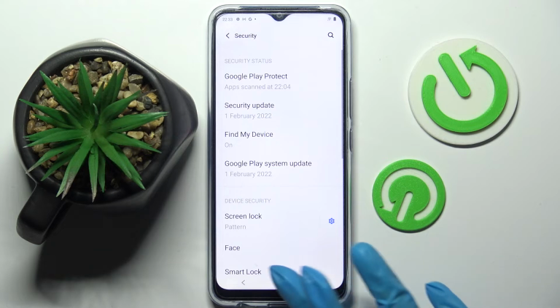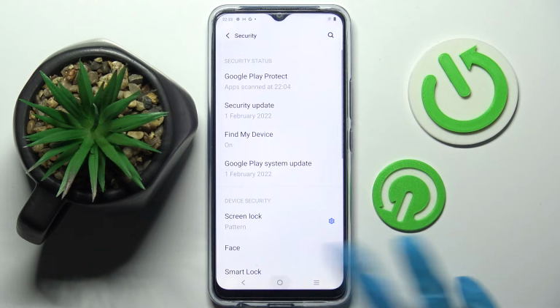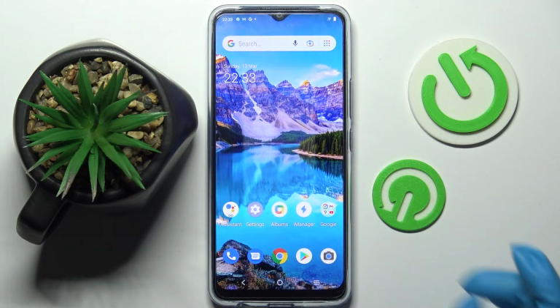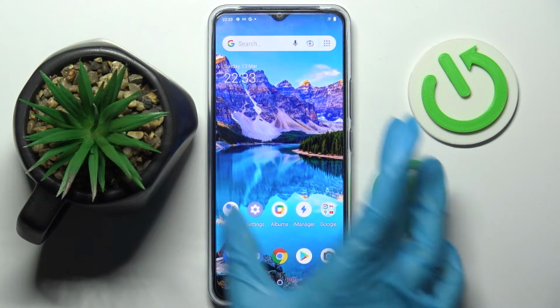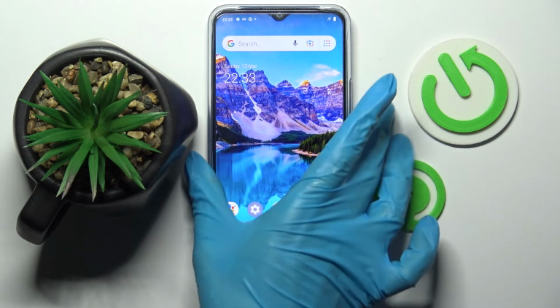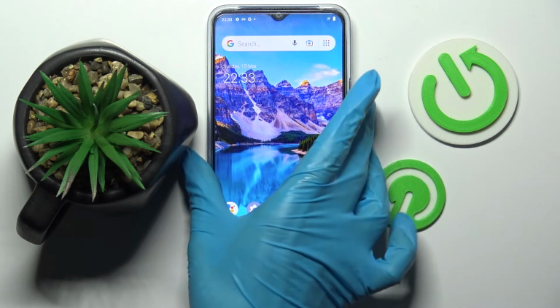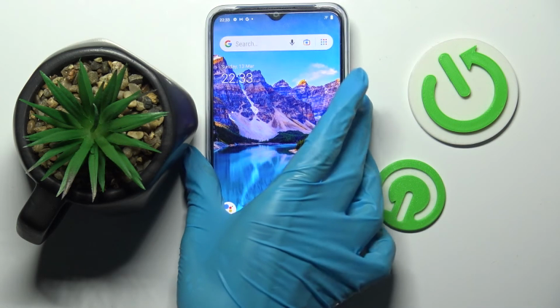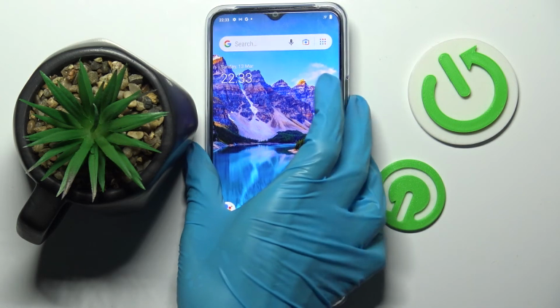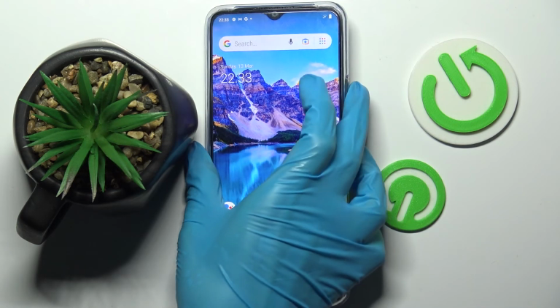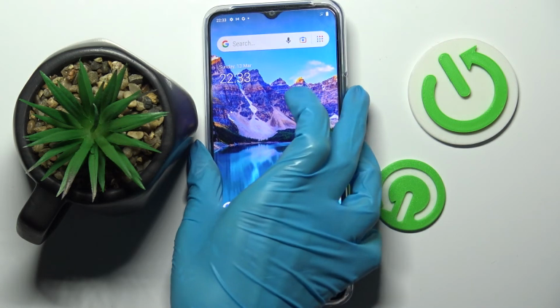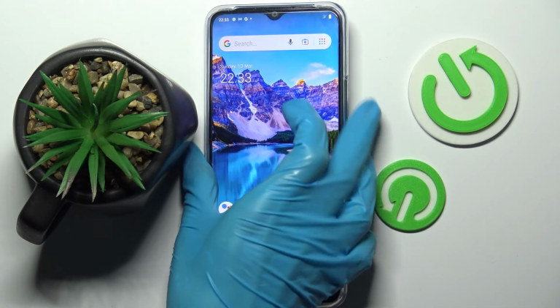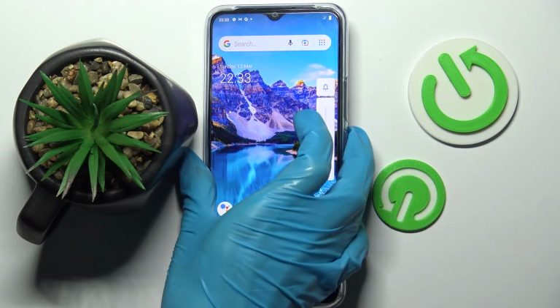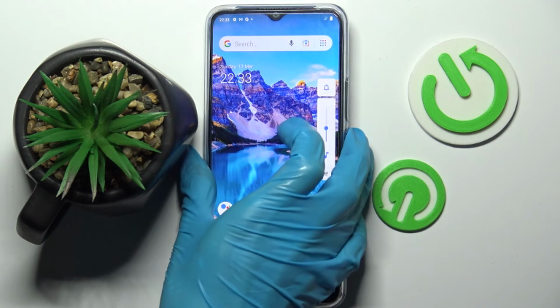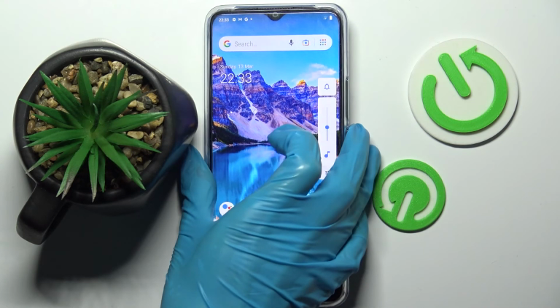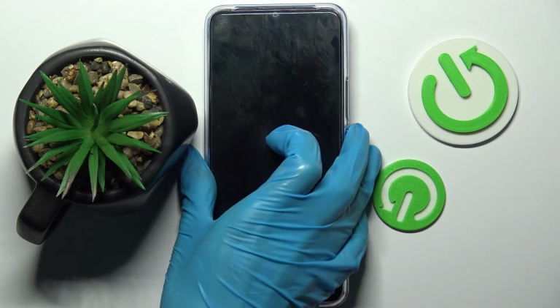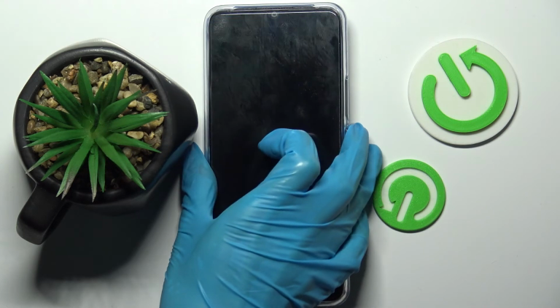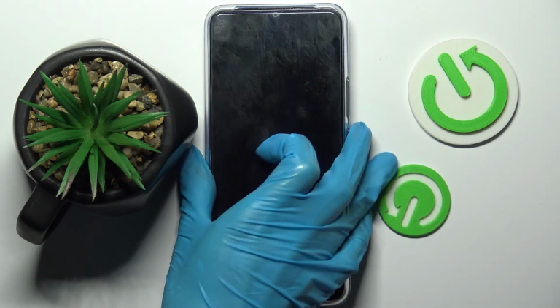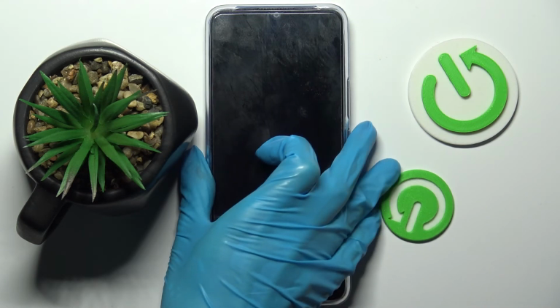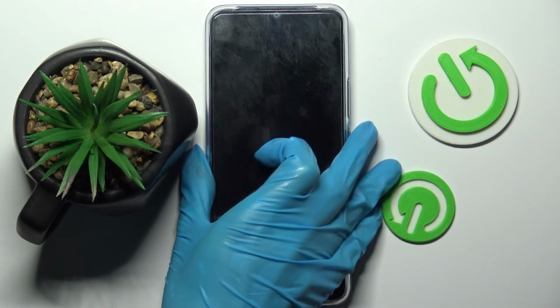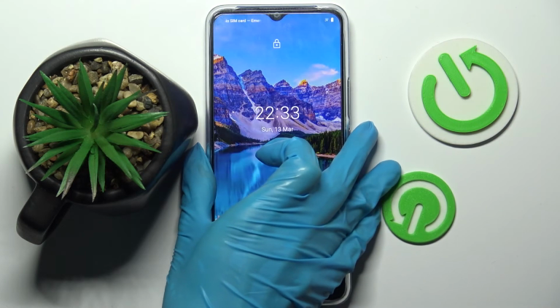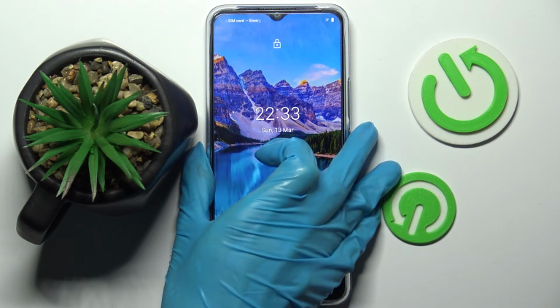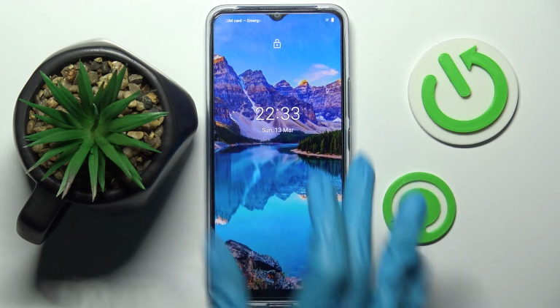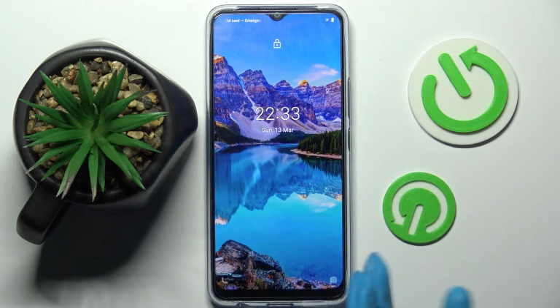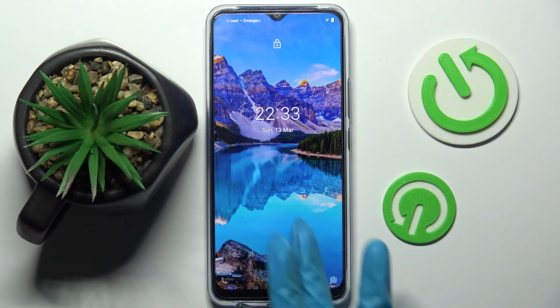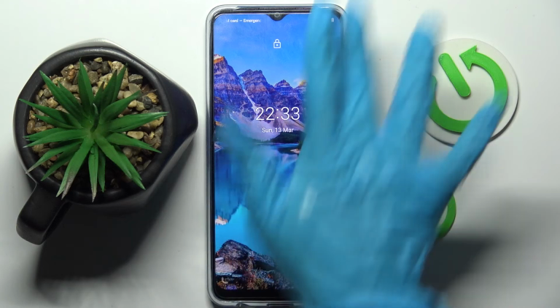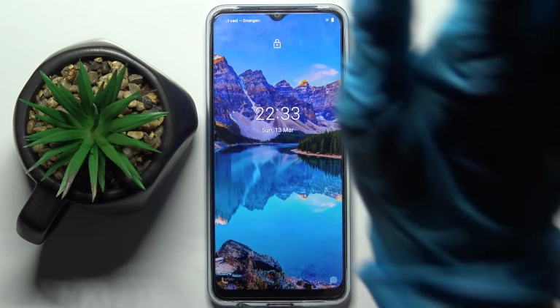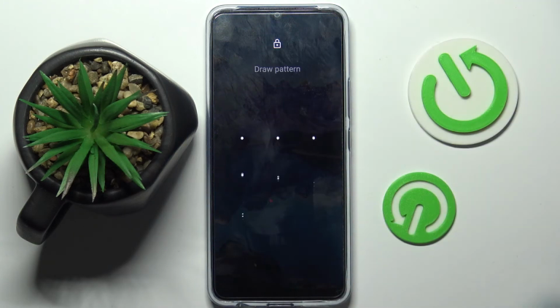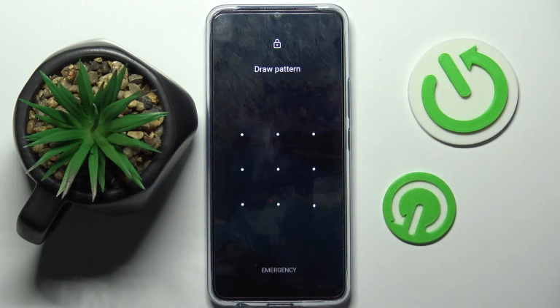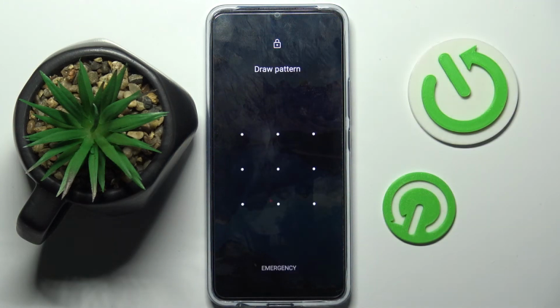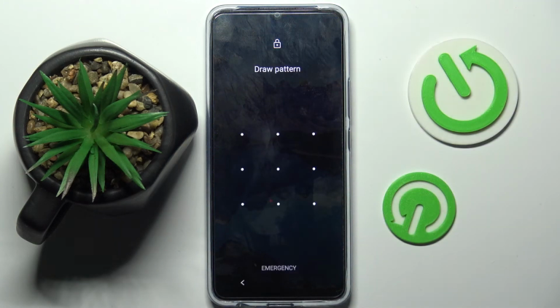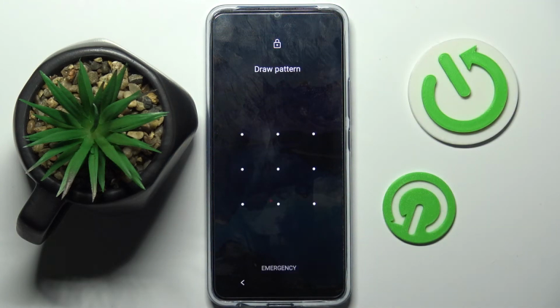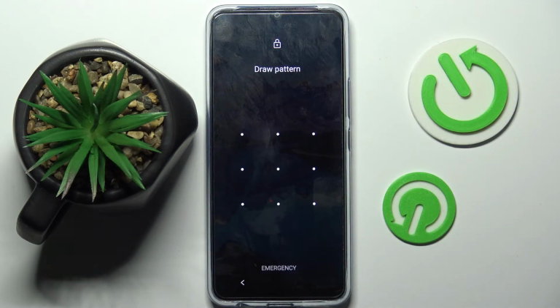Now when I turn off my screen and then turn it back on, as you can see the pattern is now required.